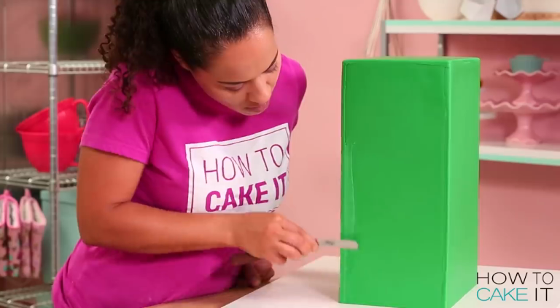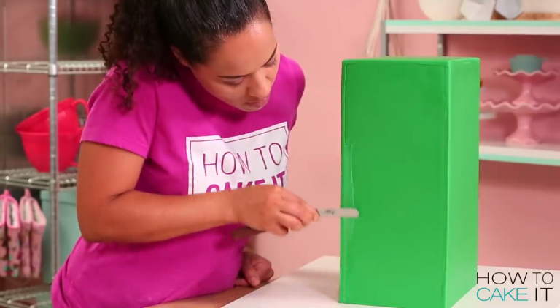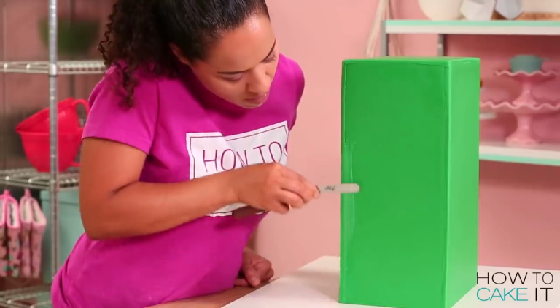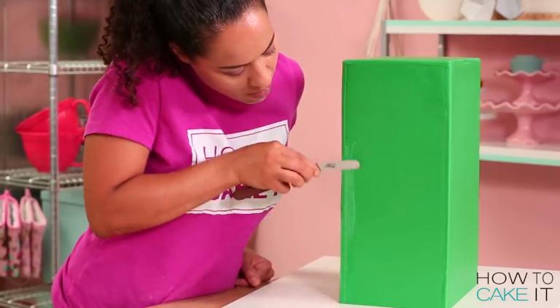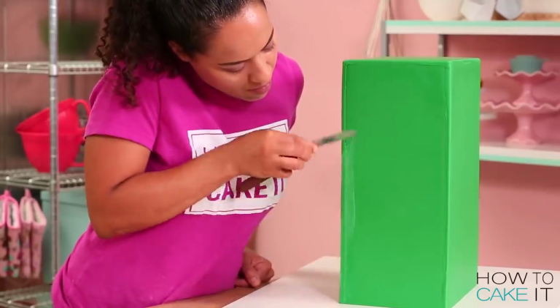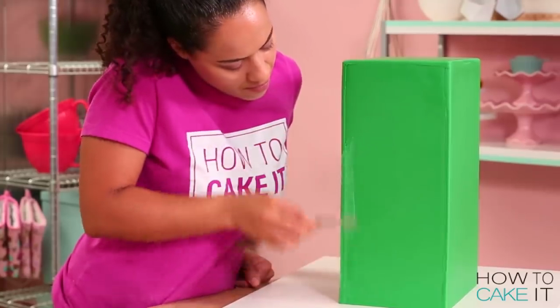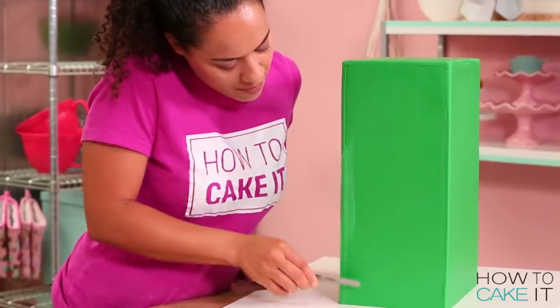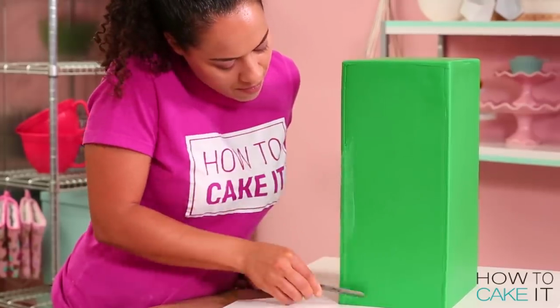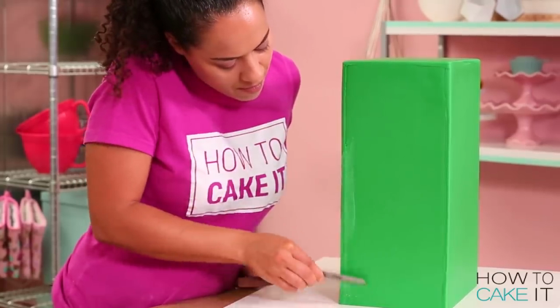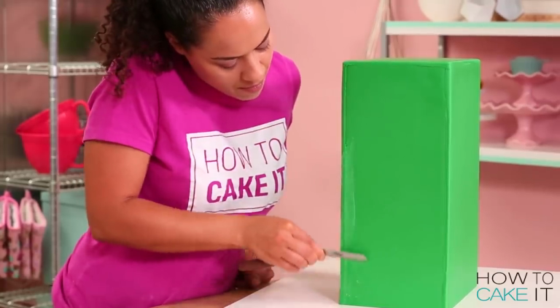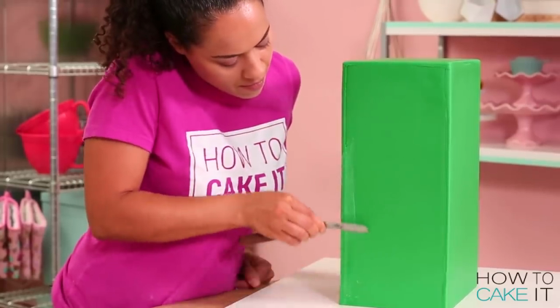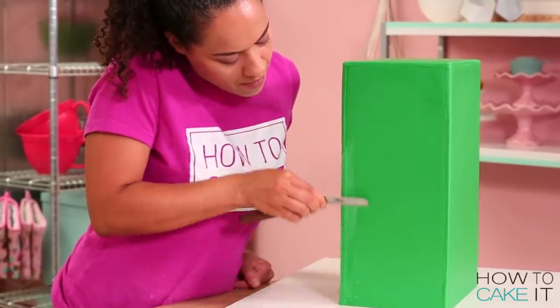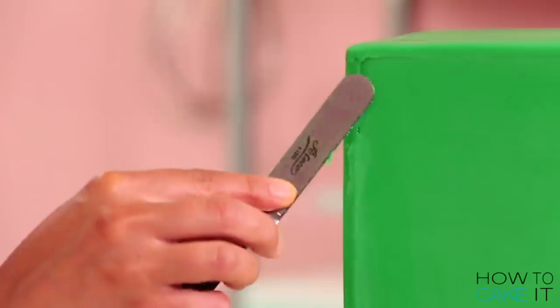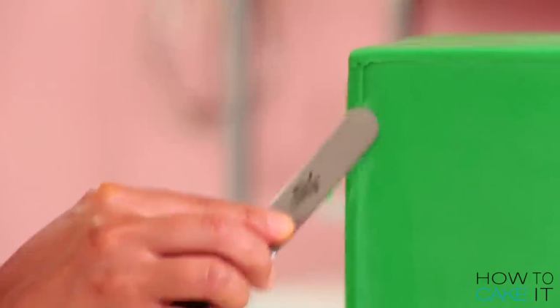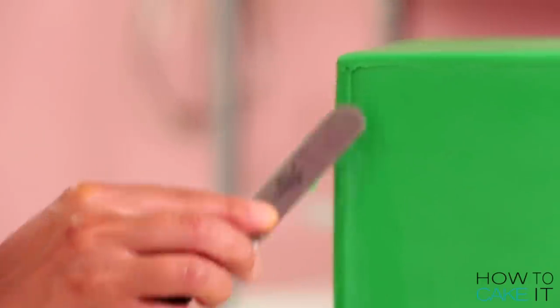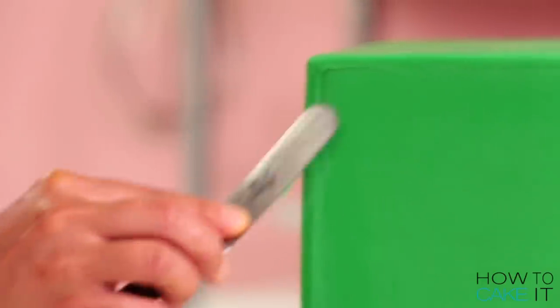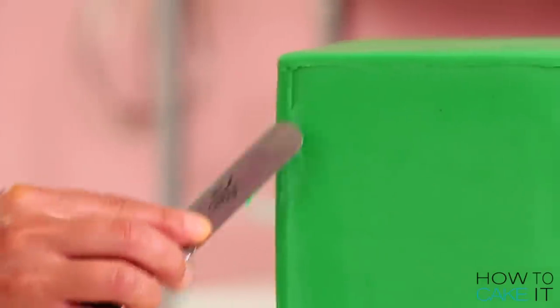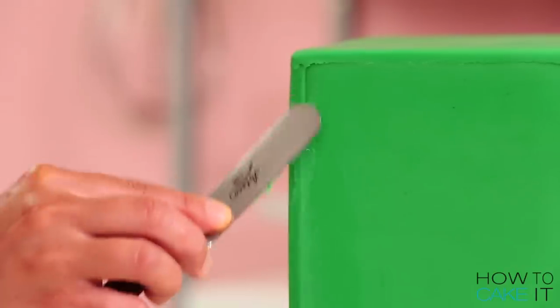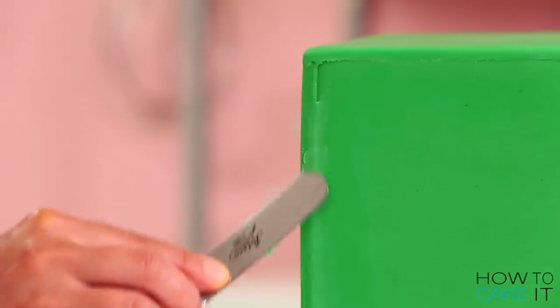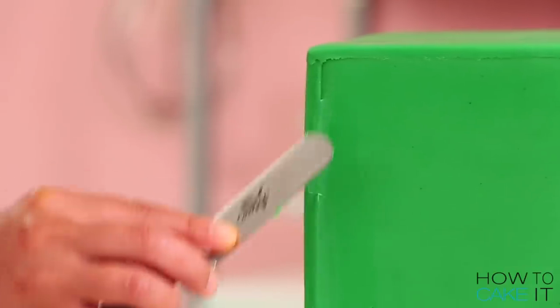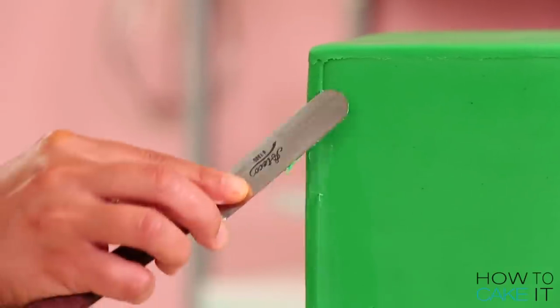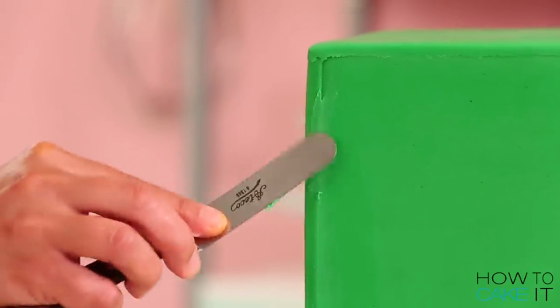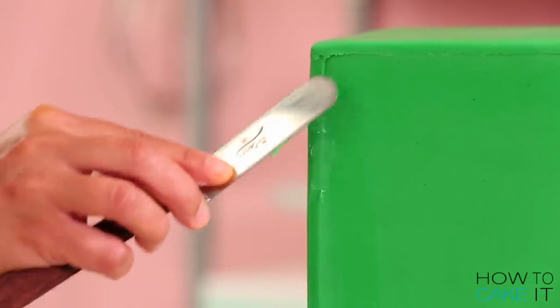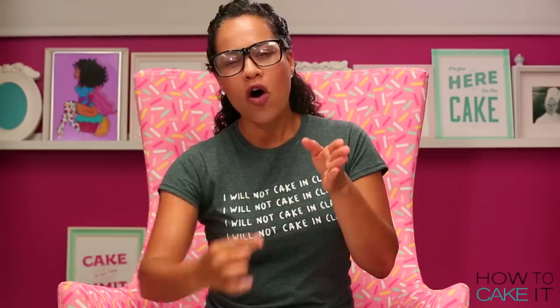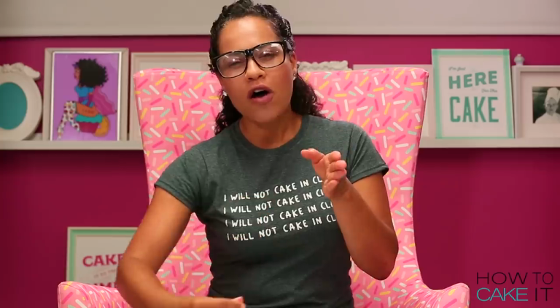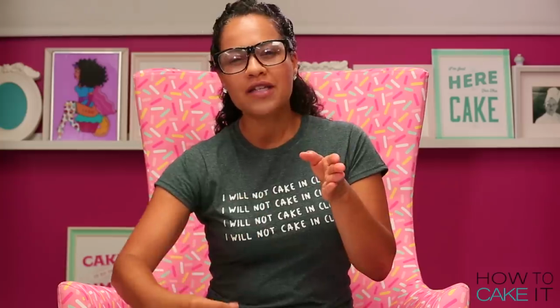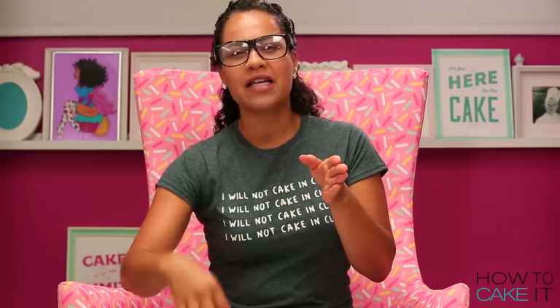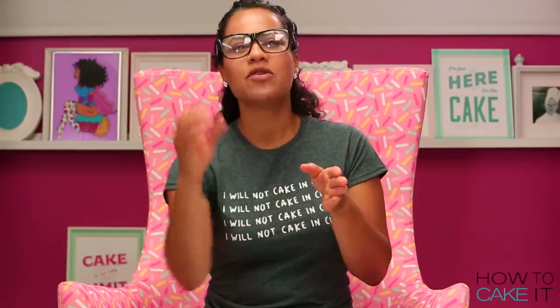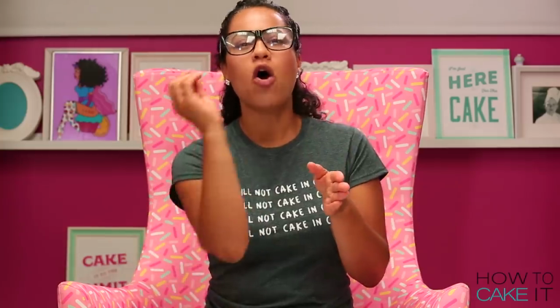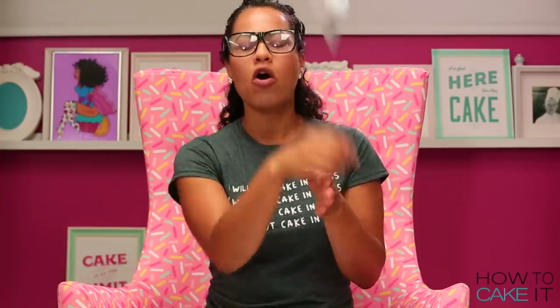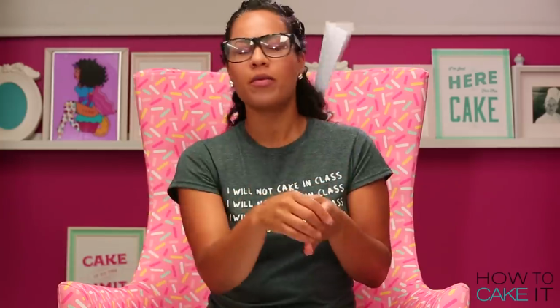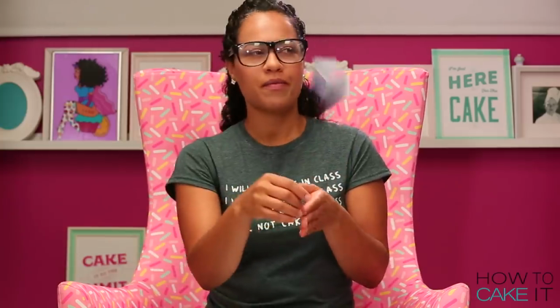And then I use this mixture with a small spatula and I patch all the seams.